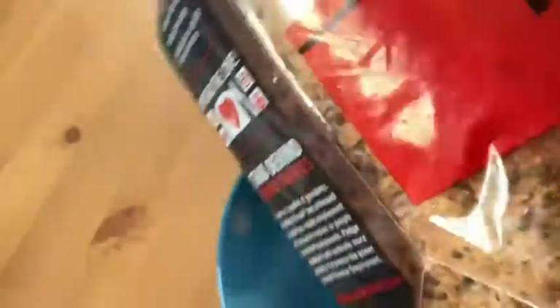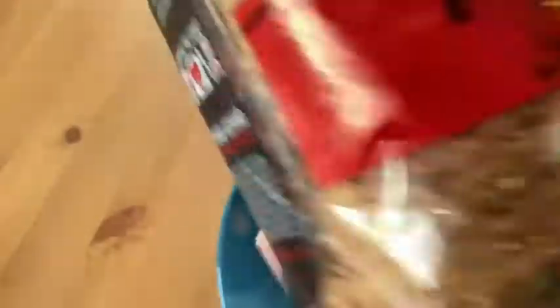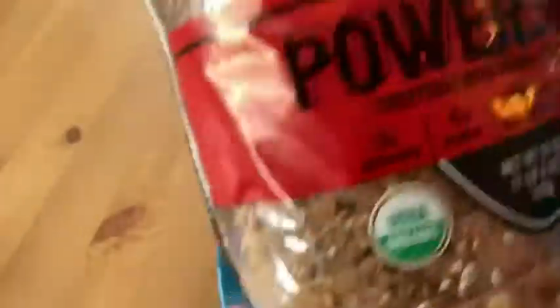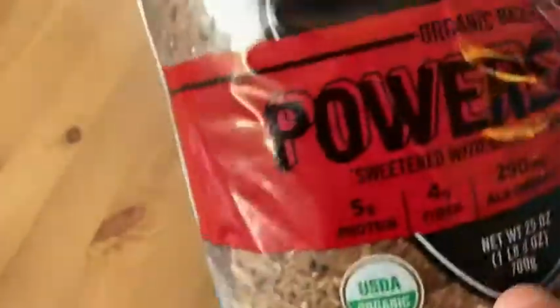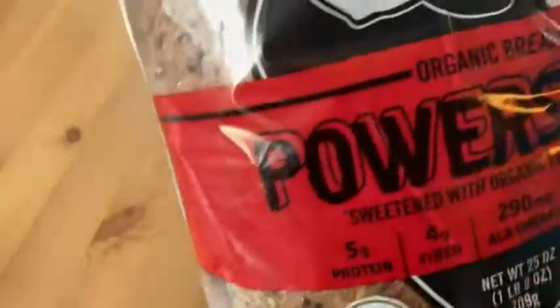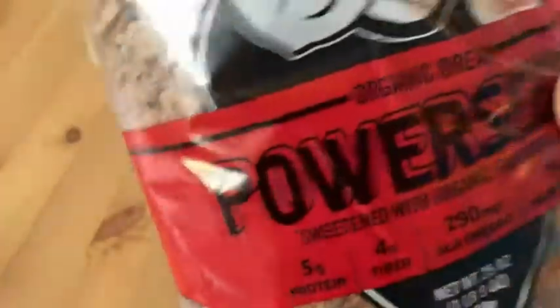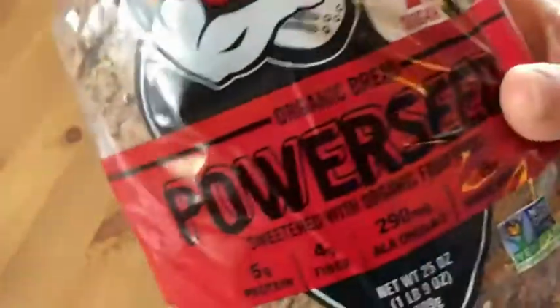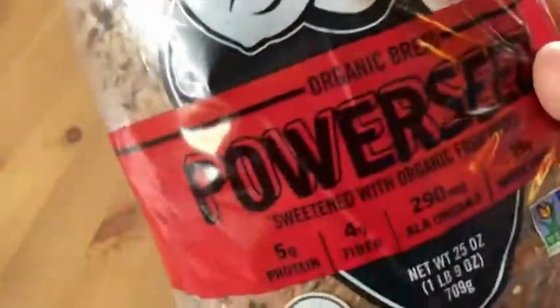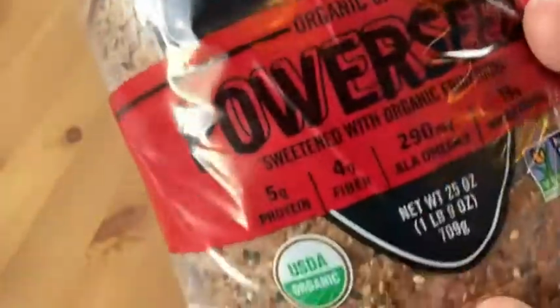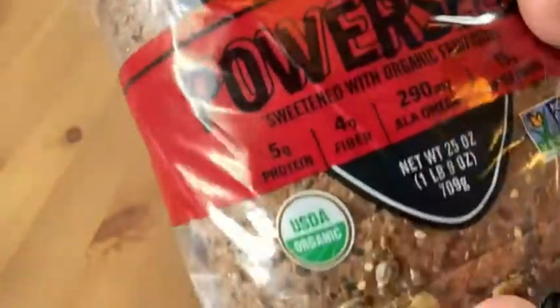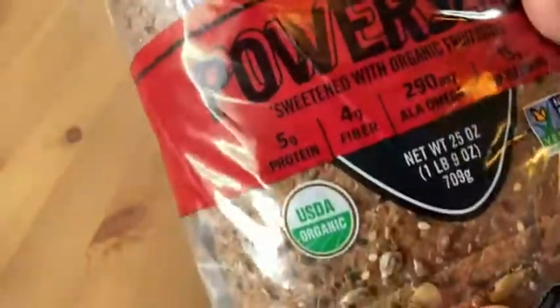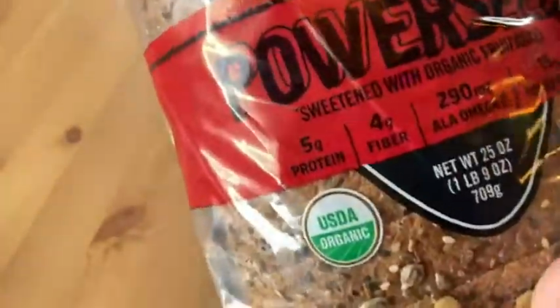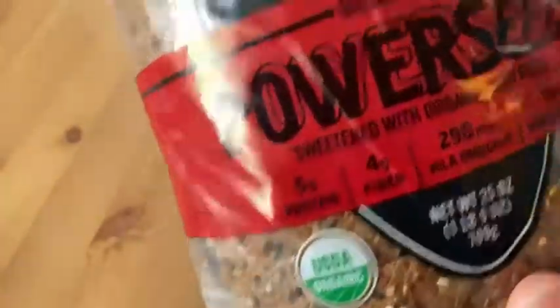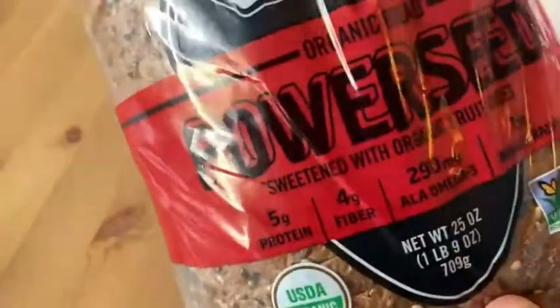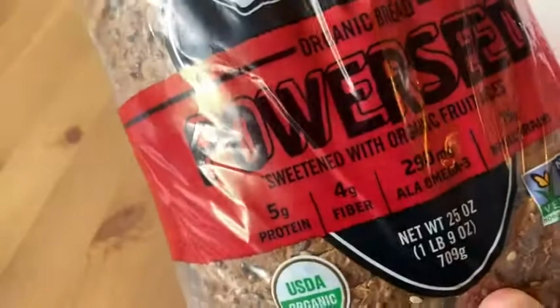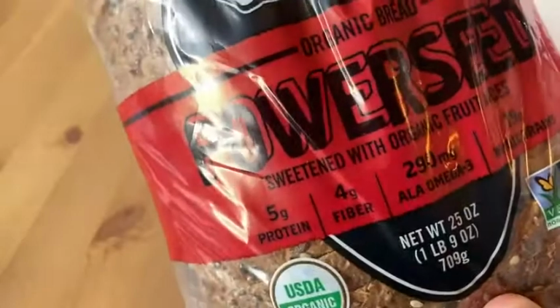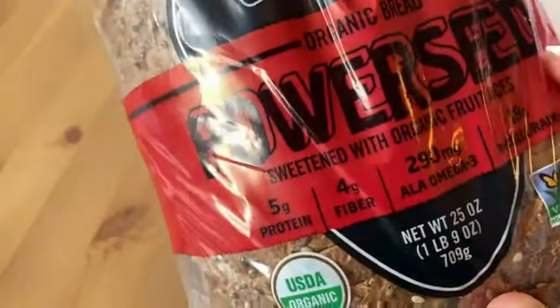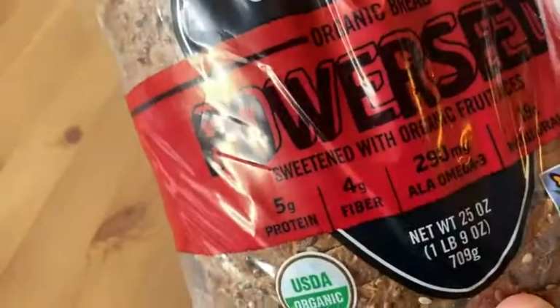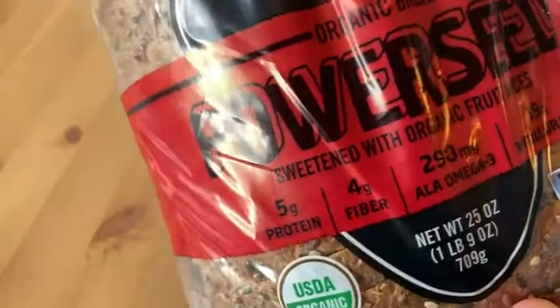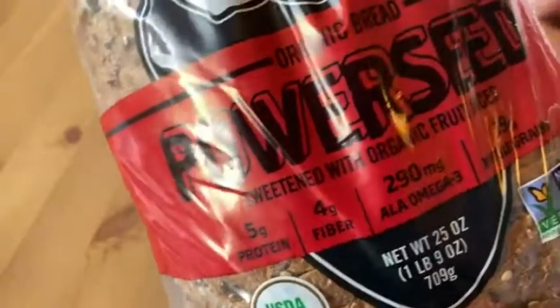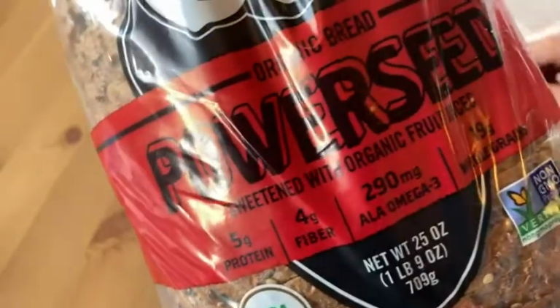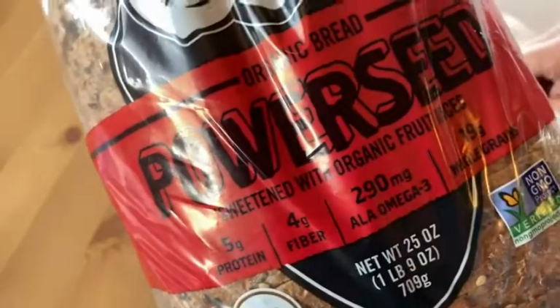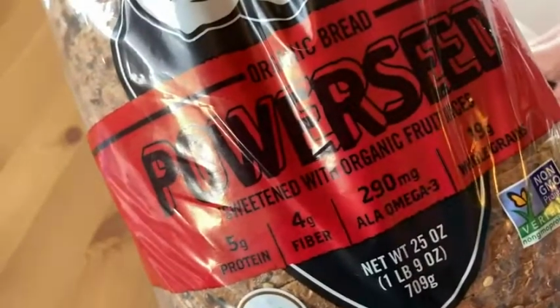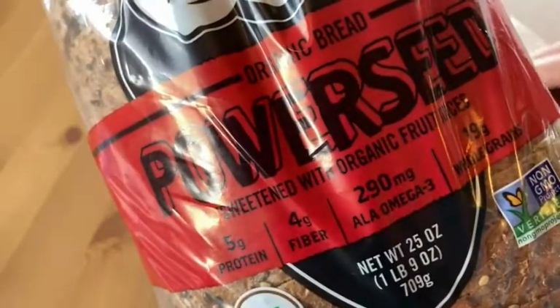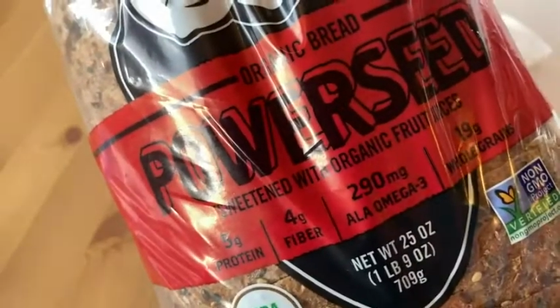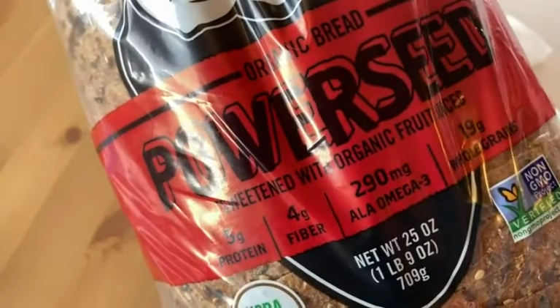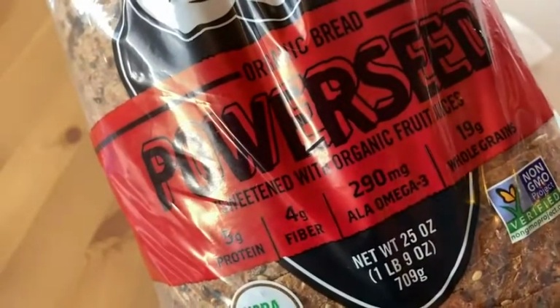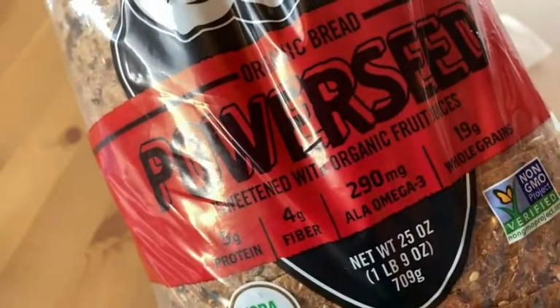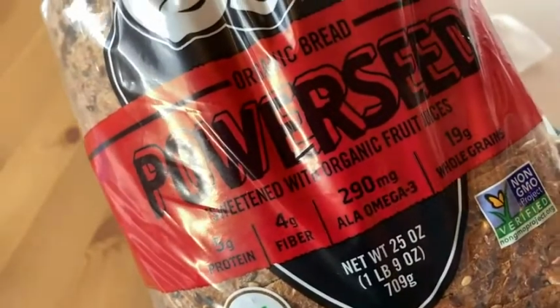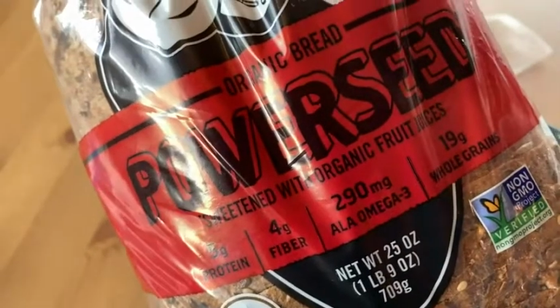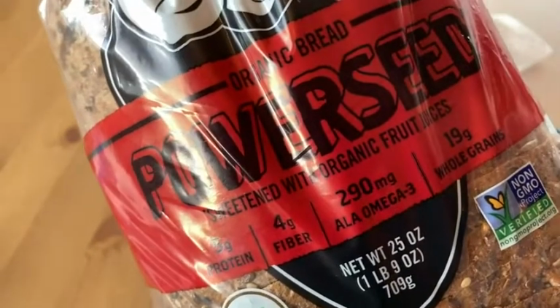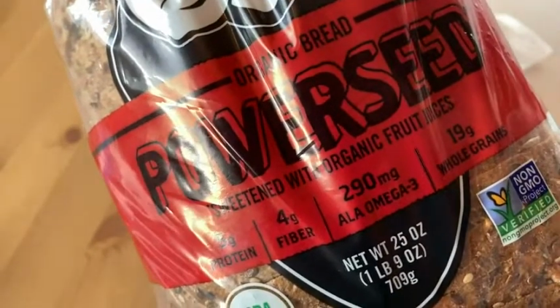If you're looking for some really good quality bread, look no further. This stuff is awesome. Good luck and take care.